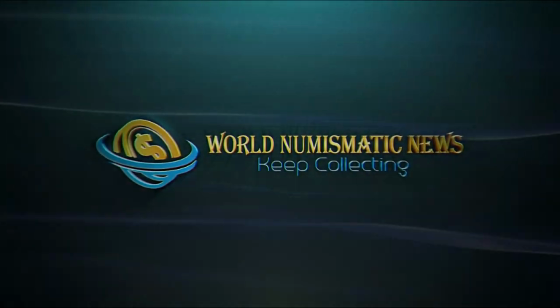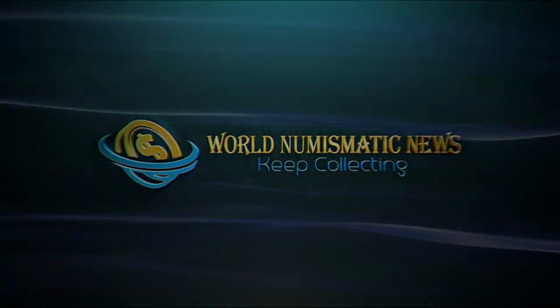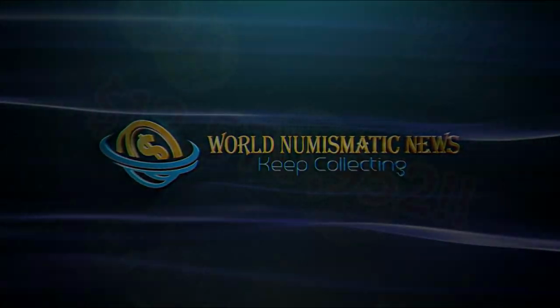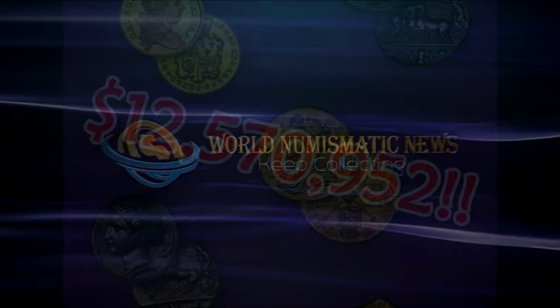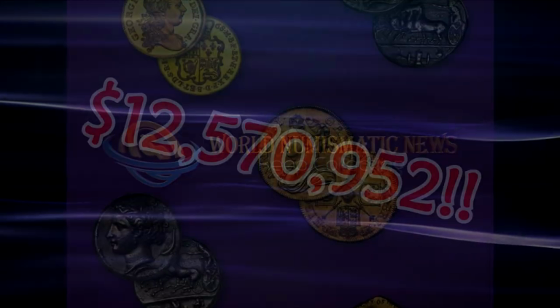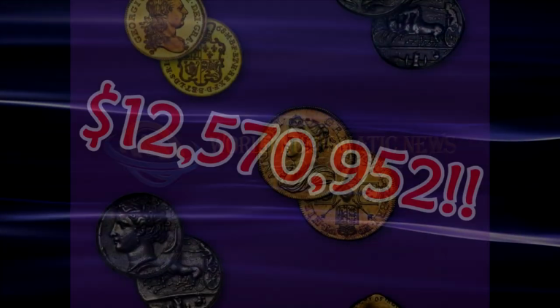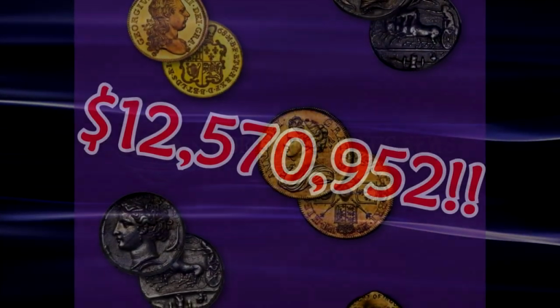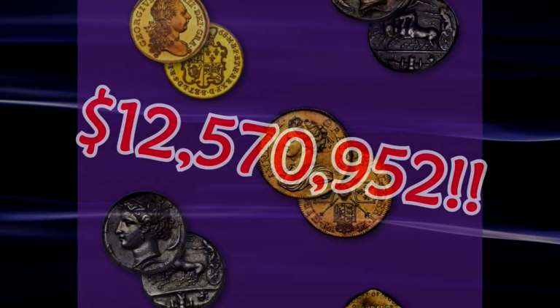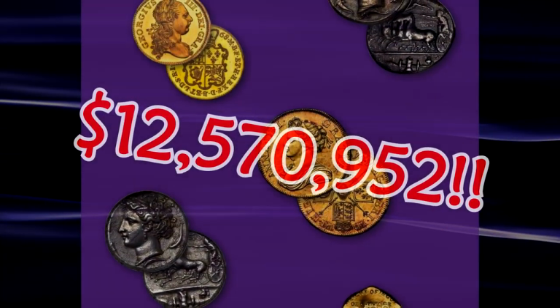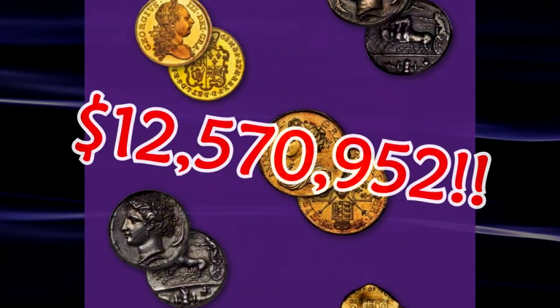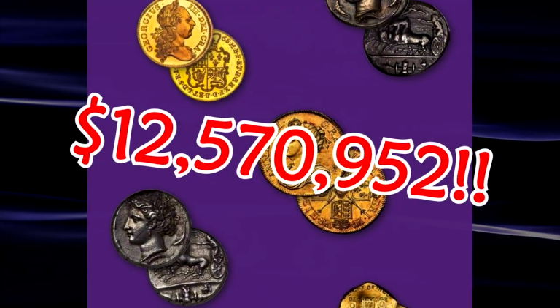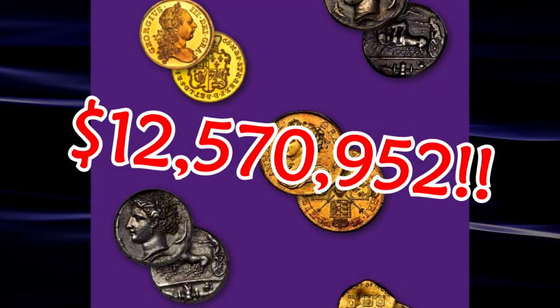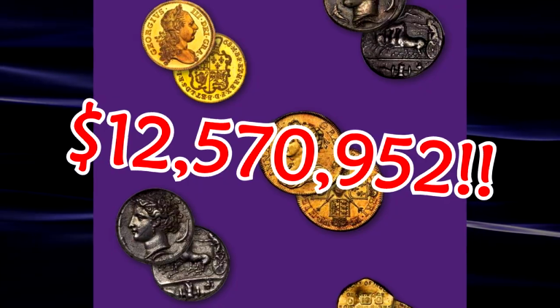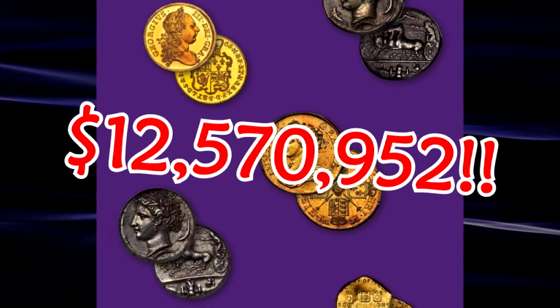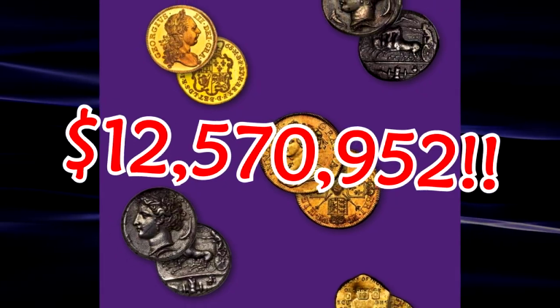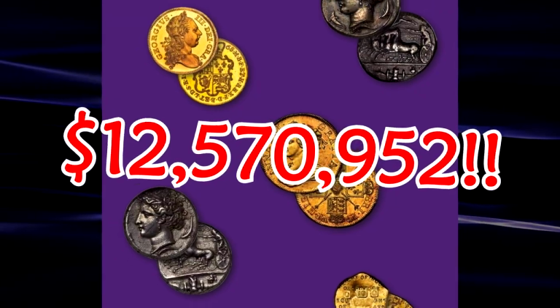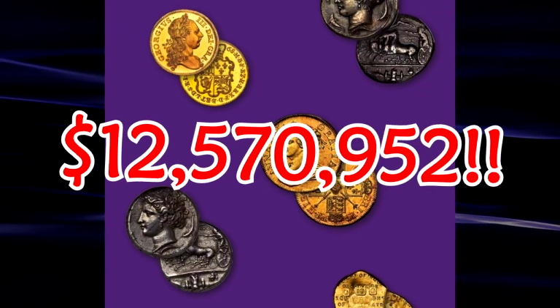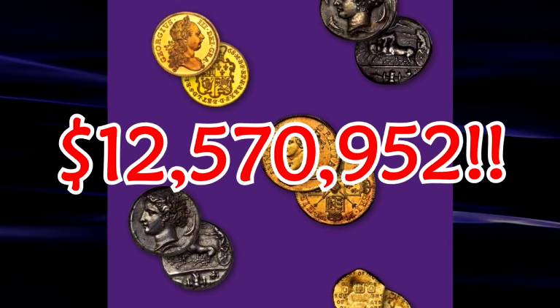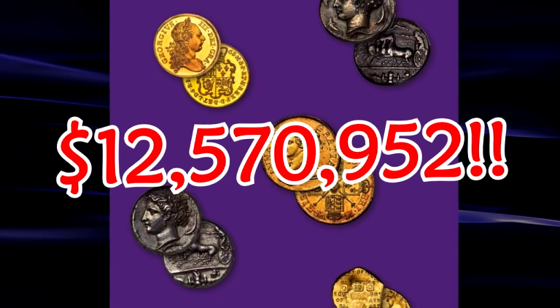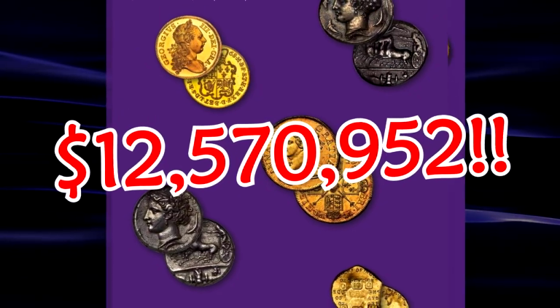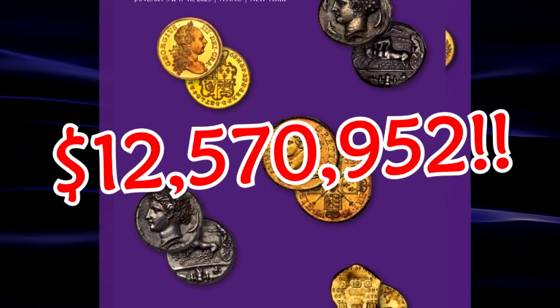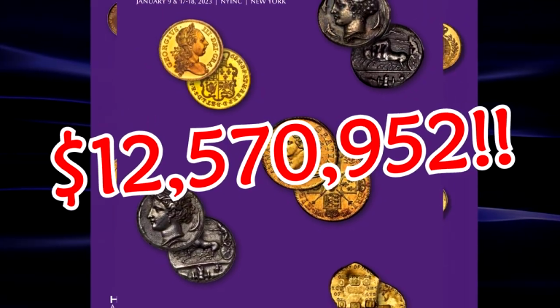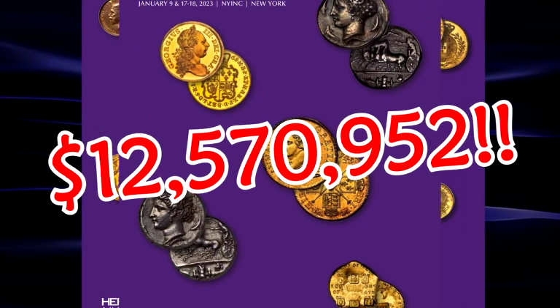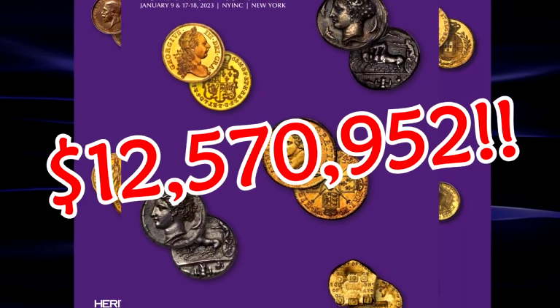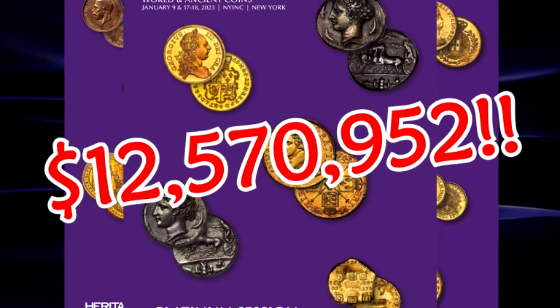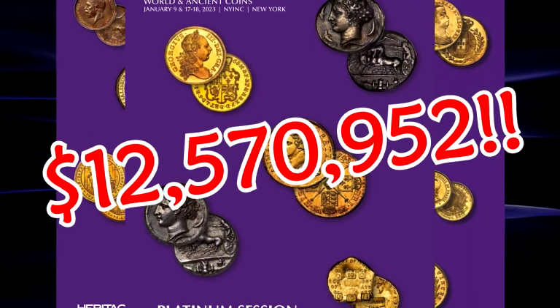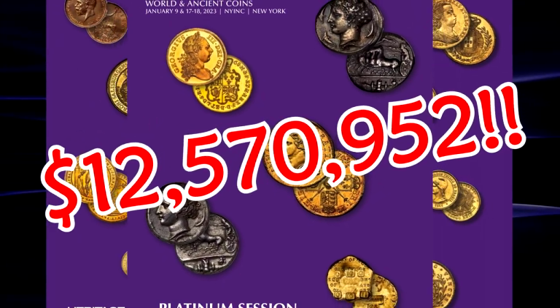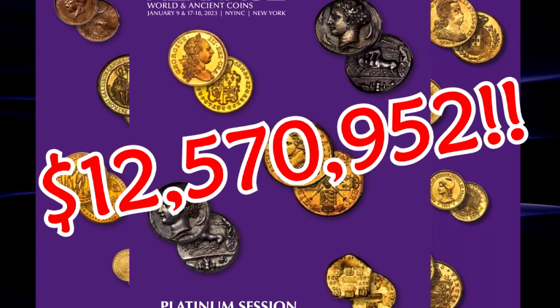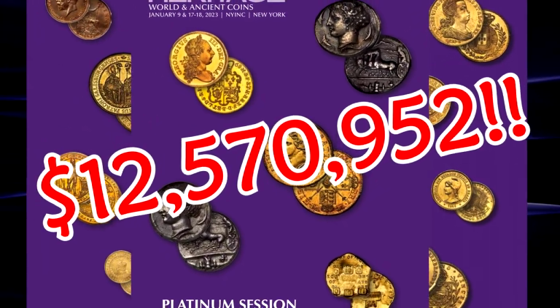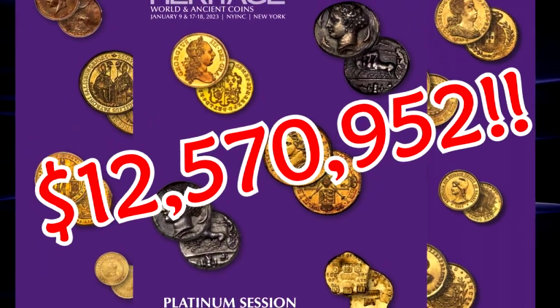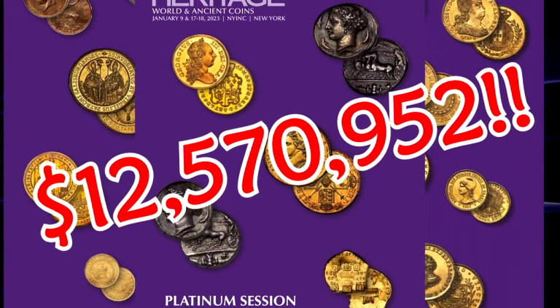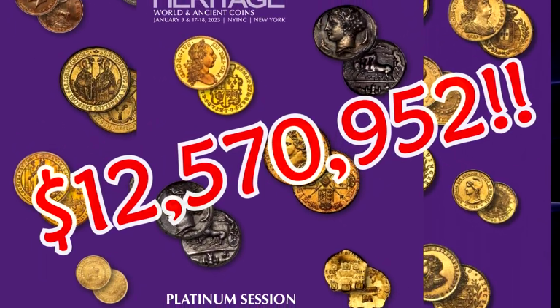Here are some of the highlights of the New York International Numismatics Convention Platinum Session Auctions.